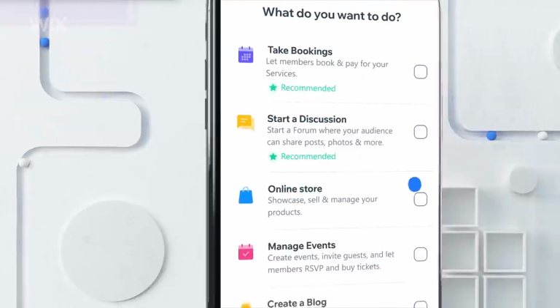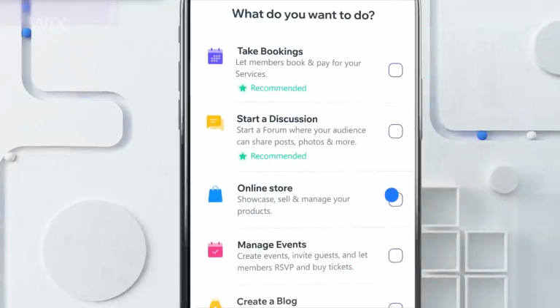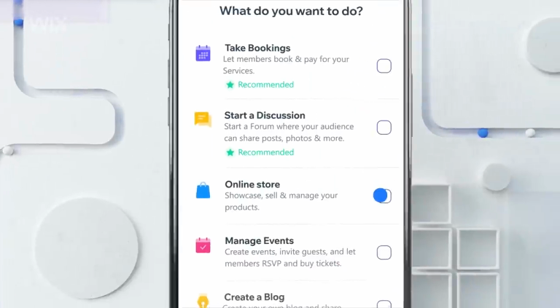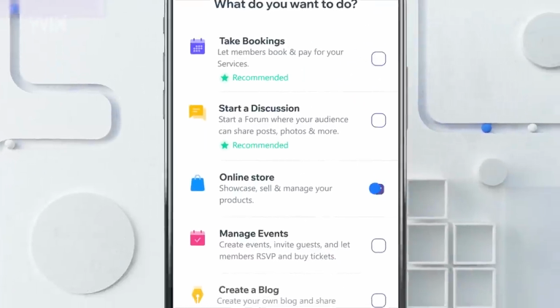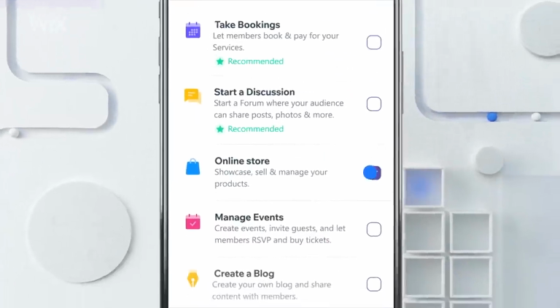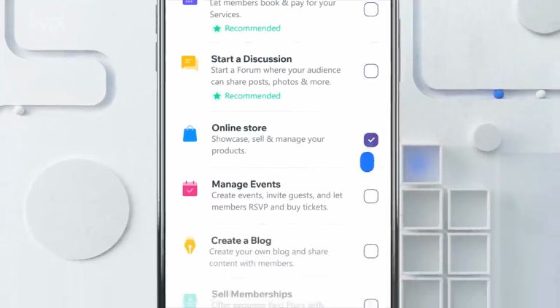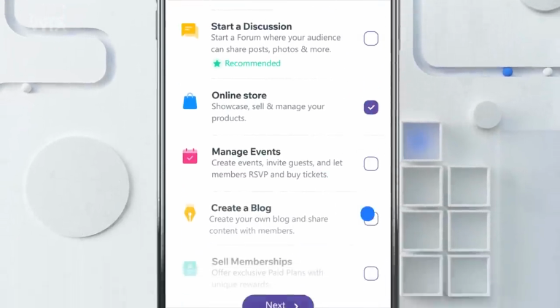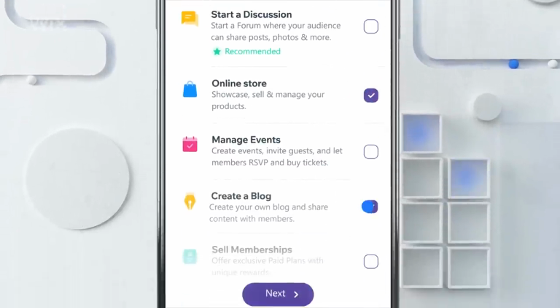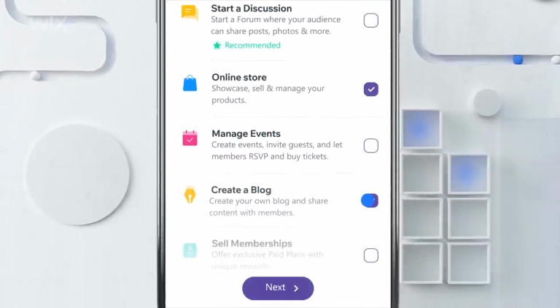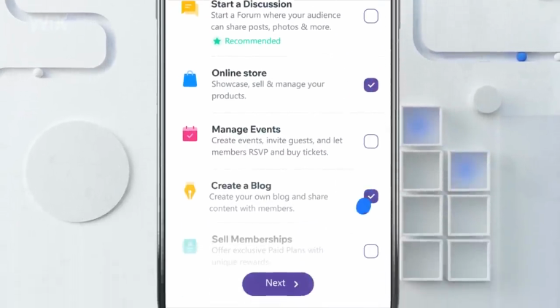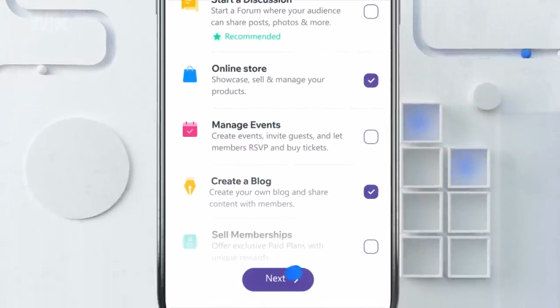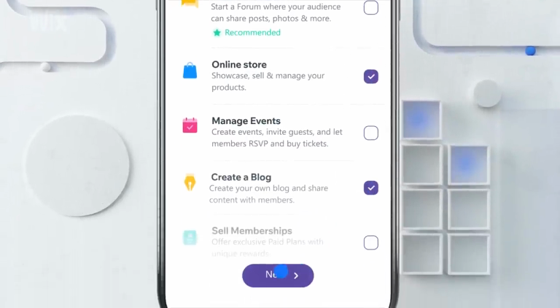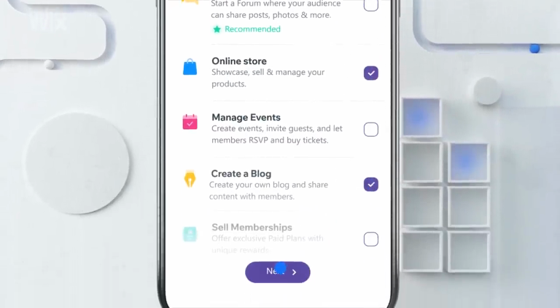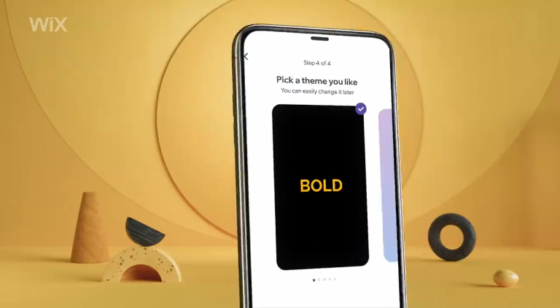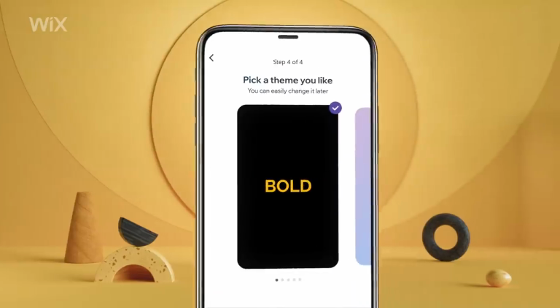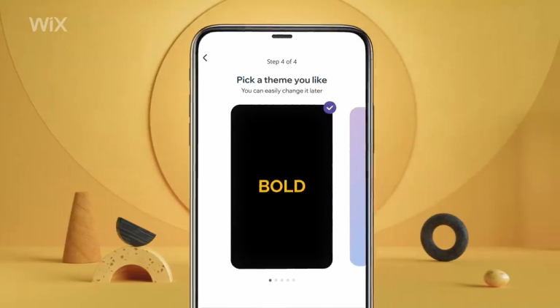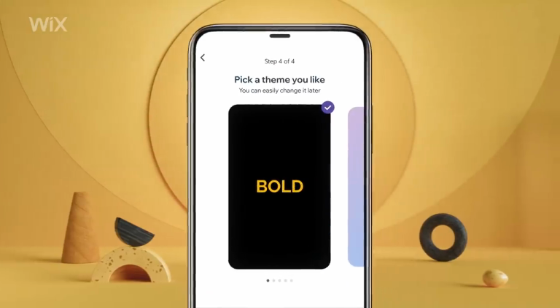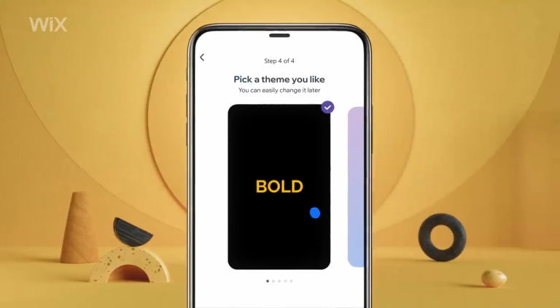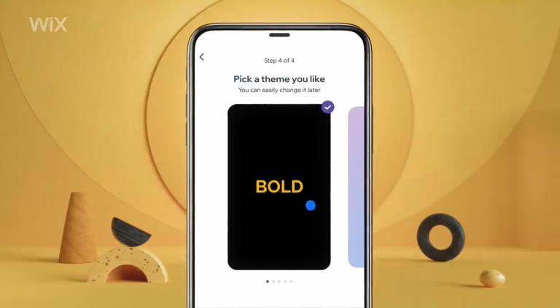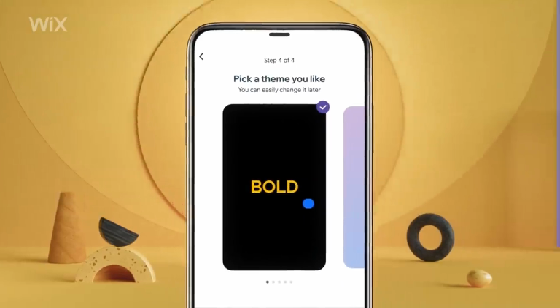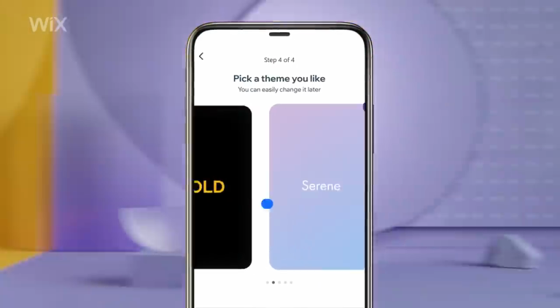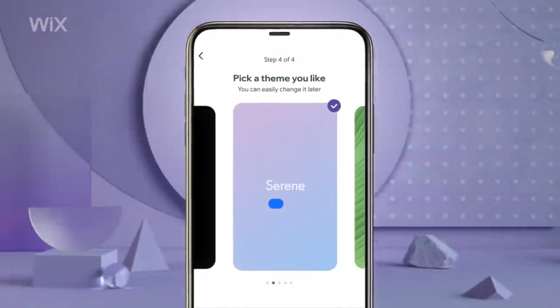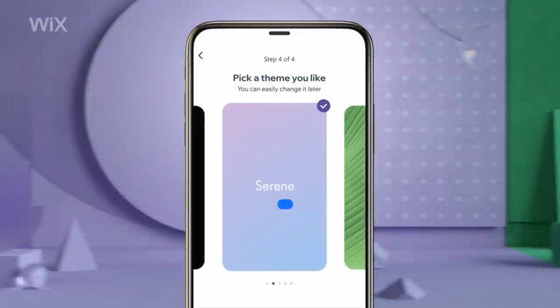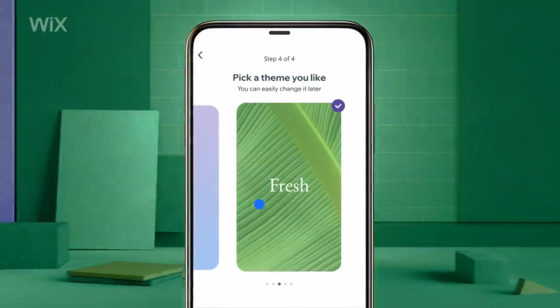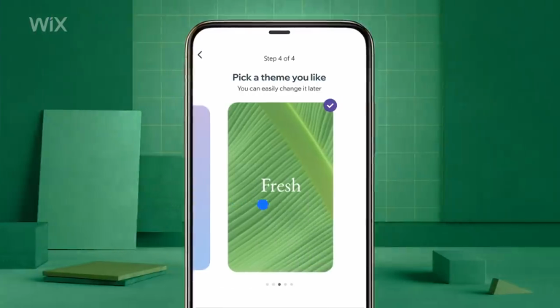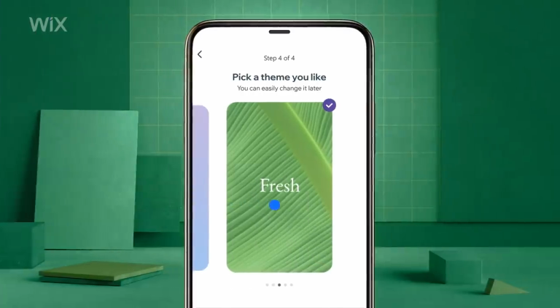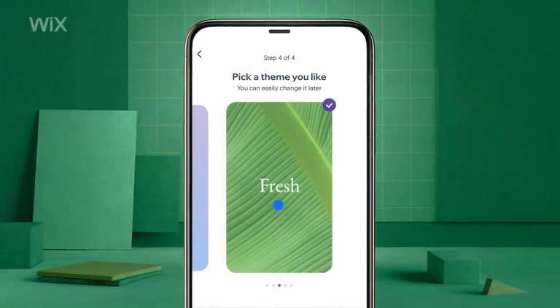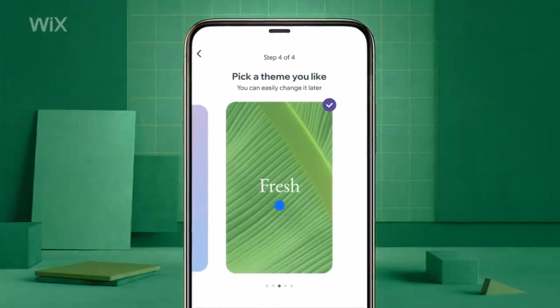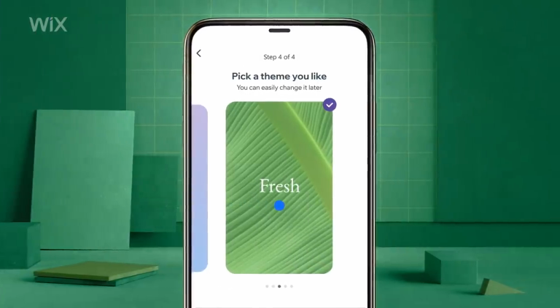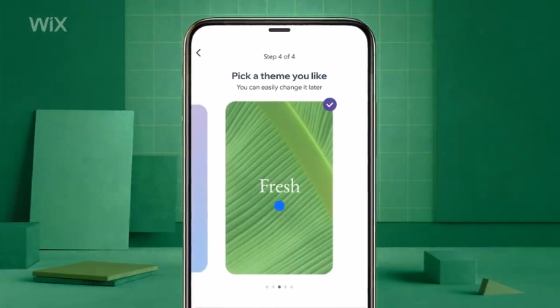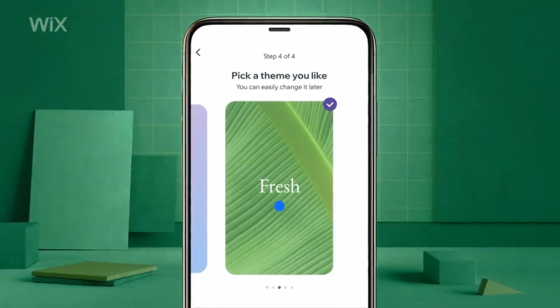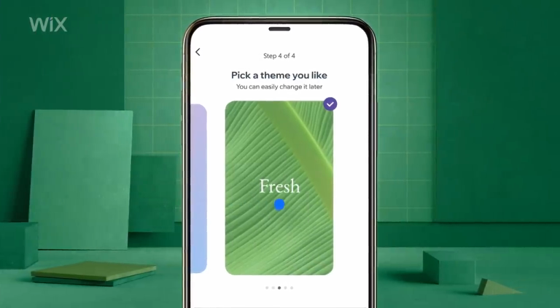Add the features you need. Pick a theme — something bold, serene, or fresh. That's the one.